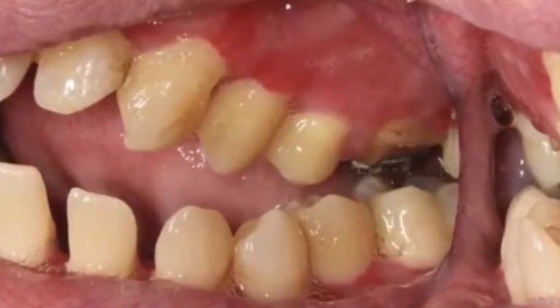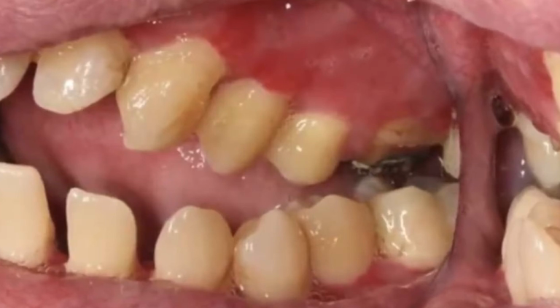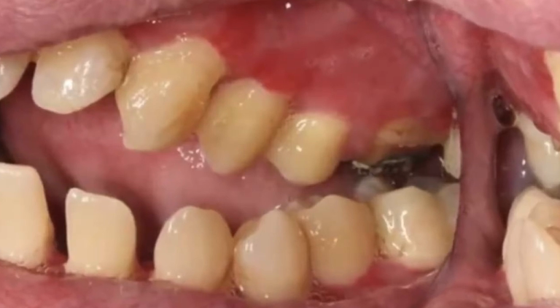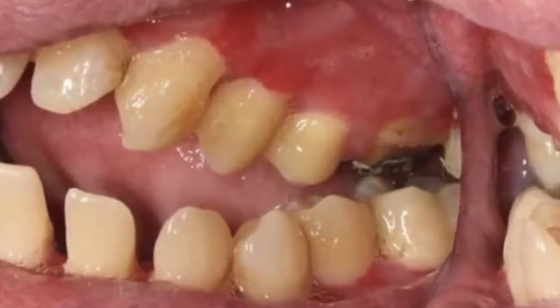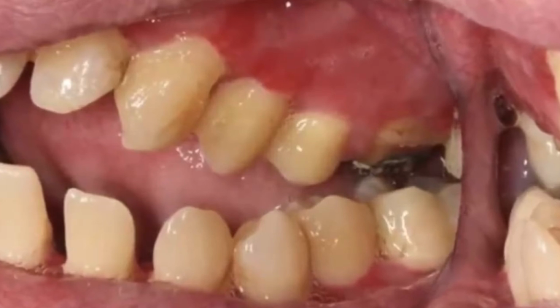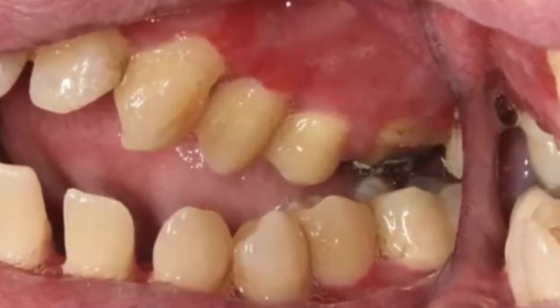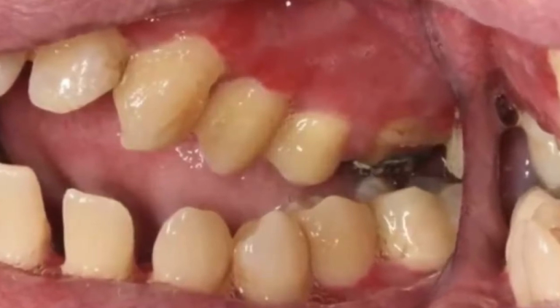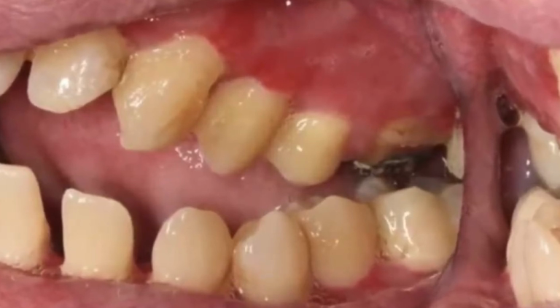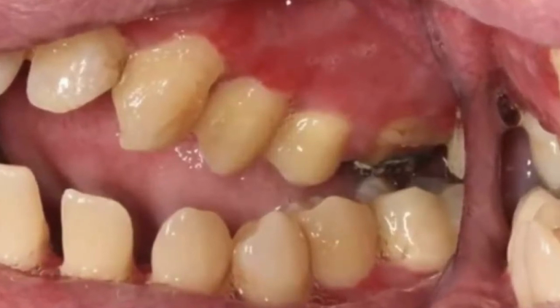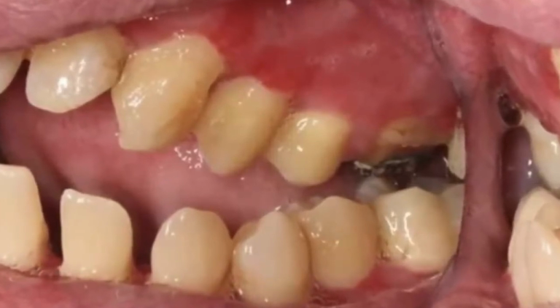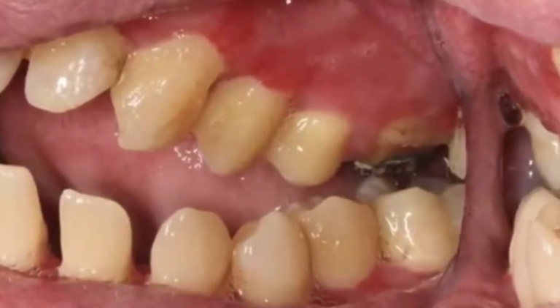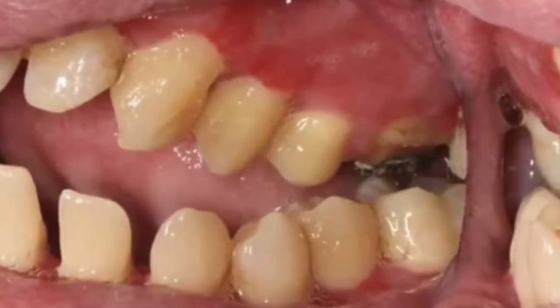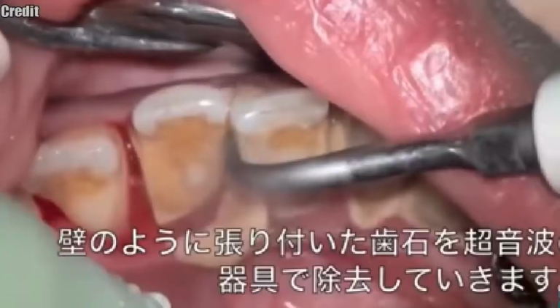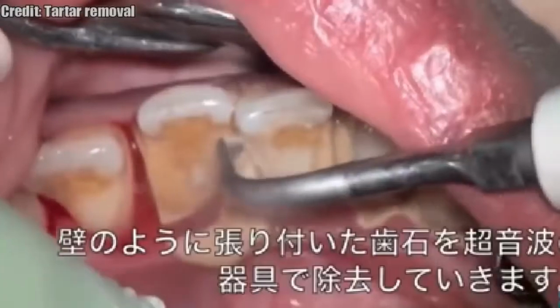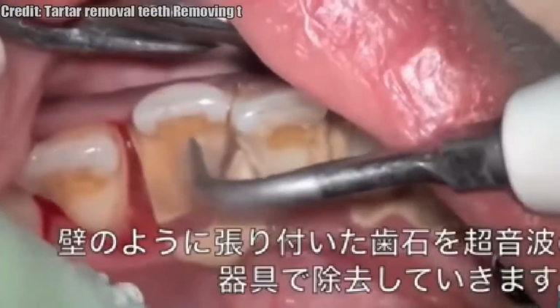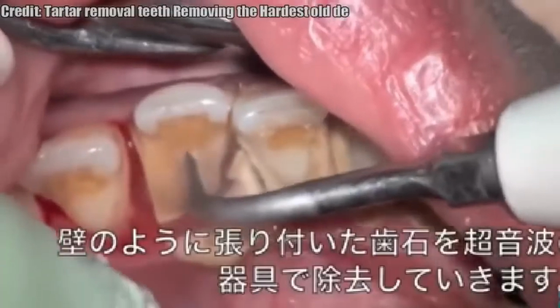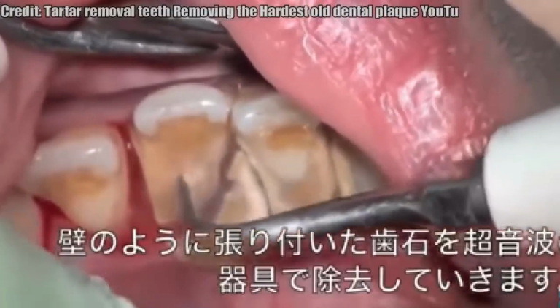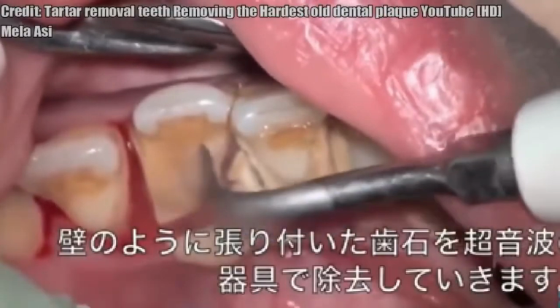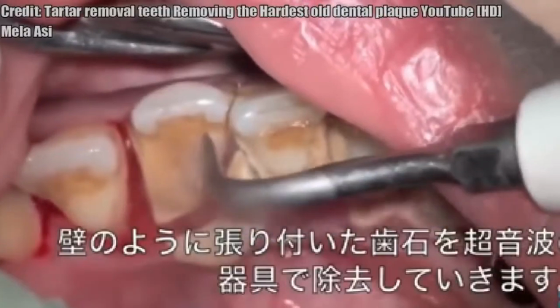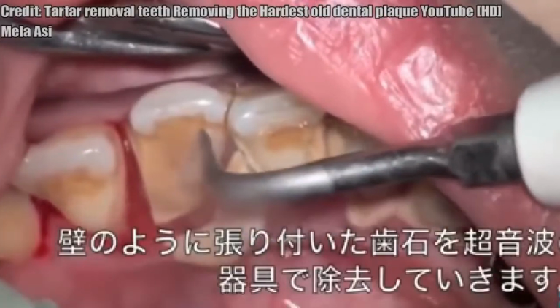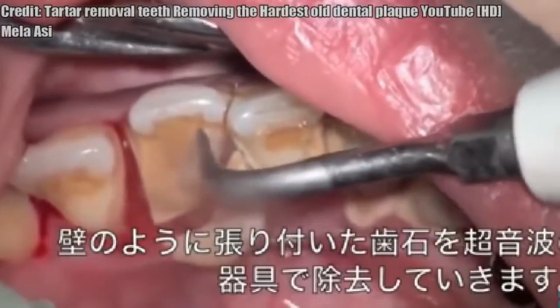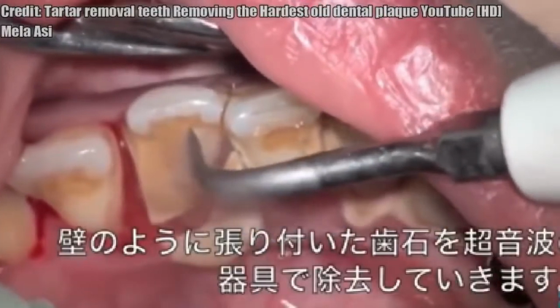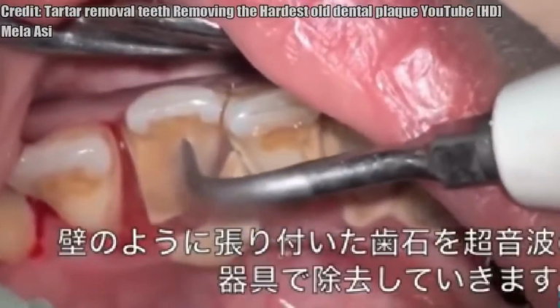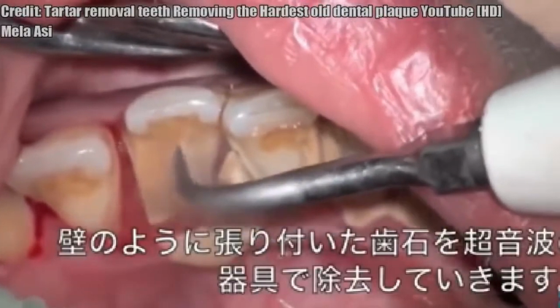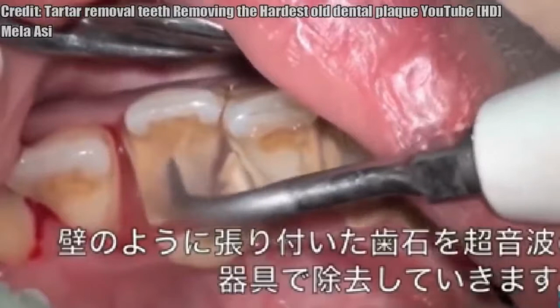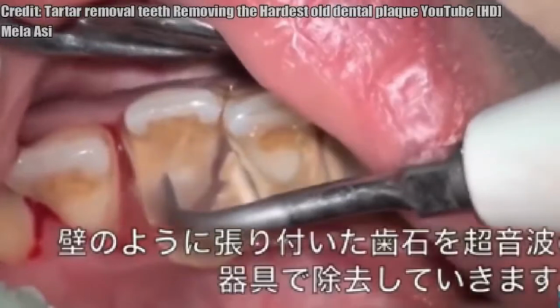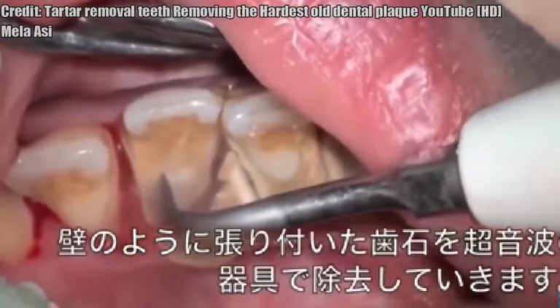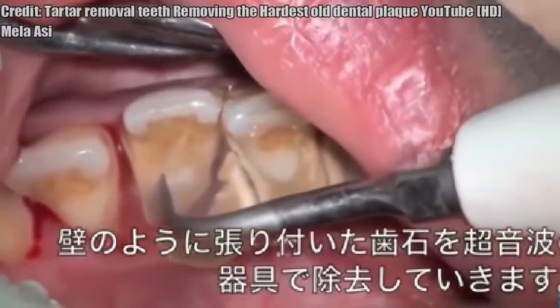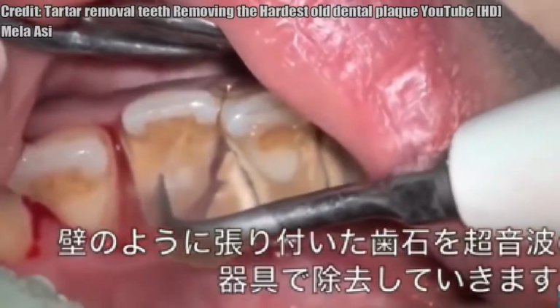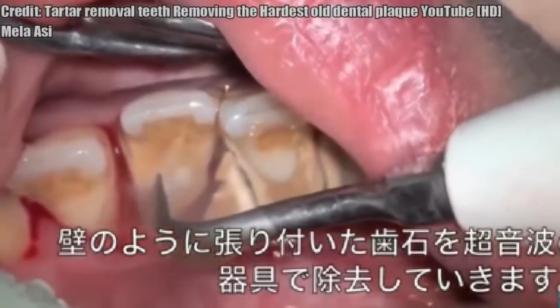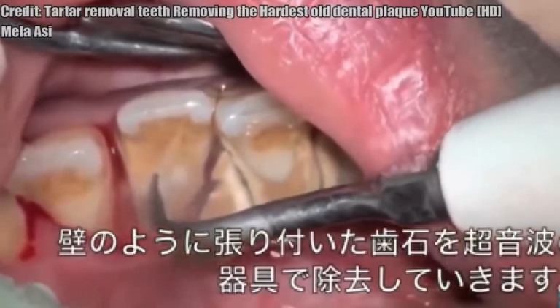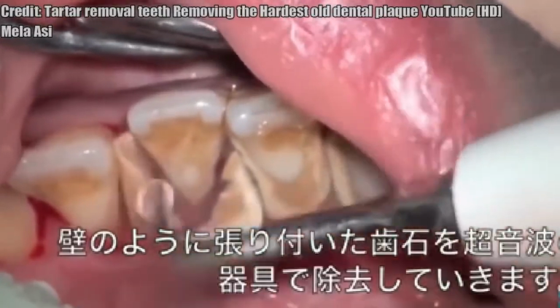Alright folks, here are a few more removal clips. Stick around for more information about the whitening pens.